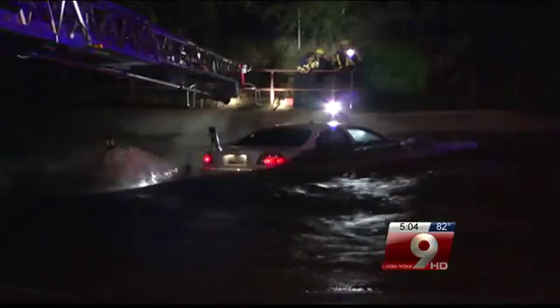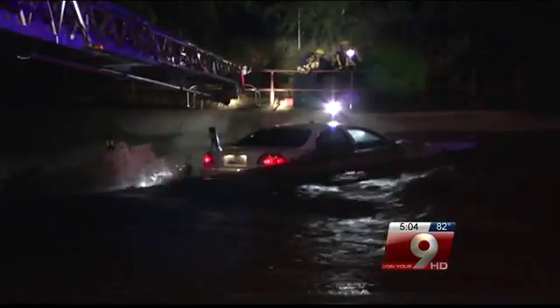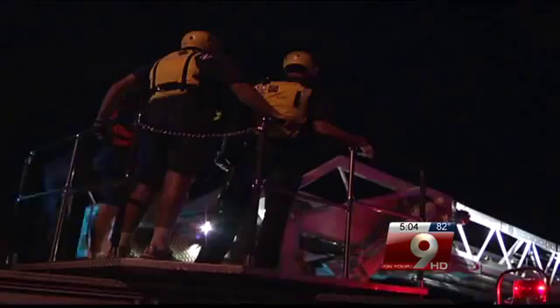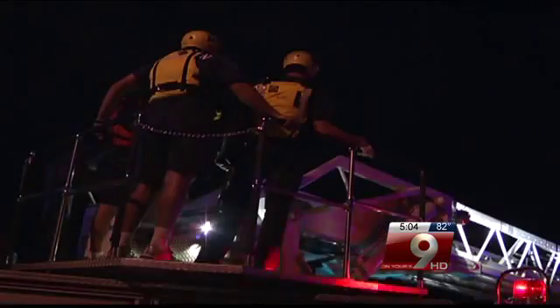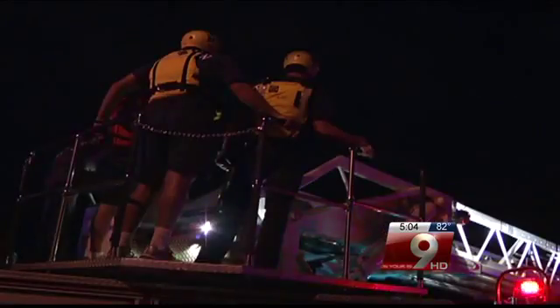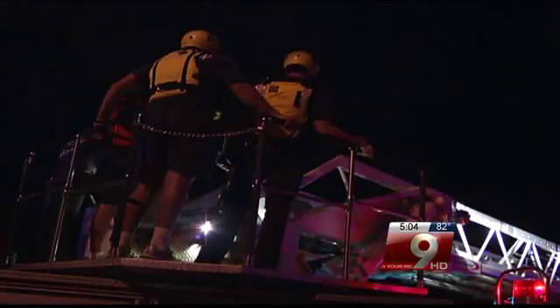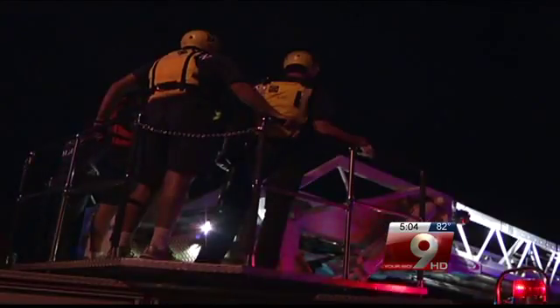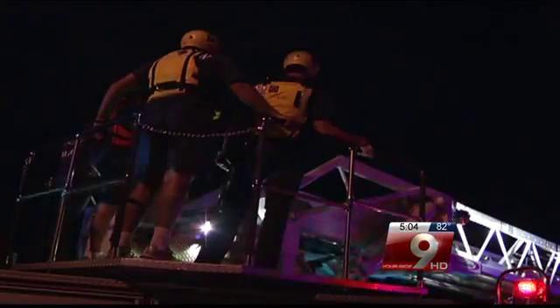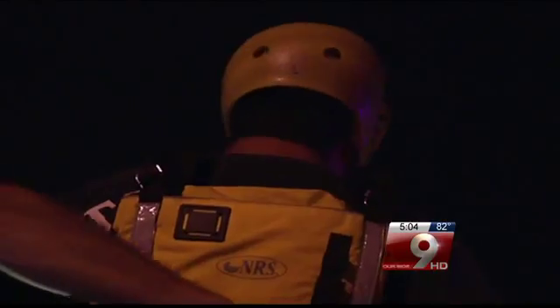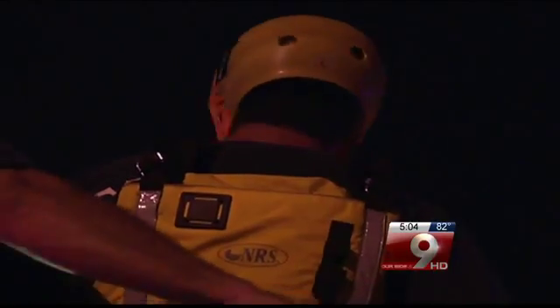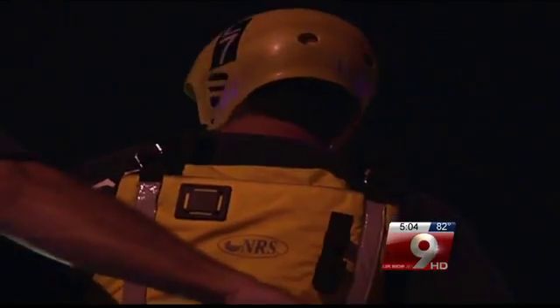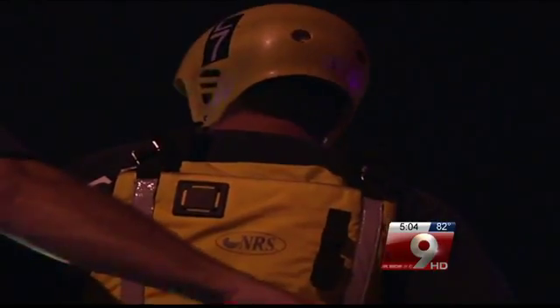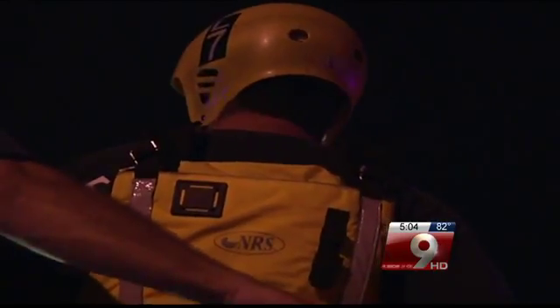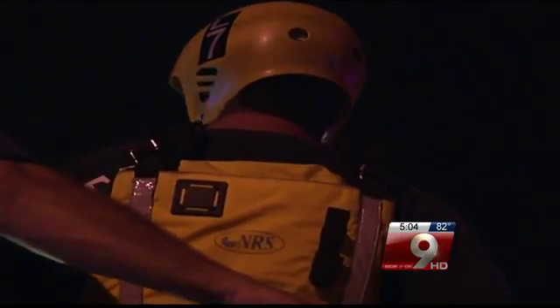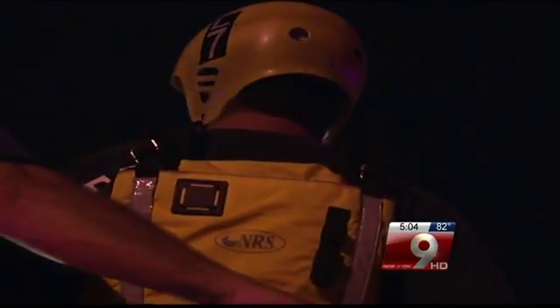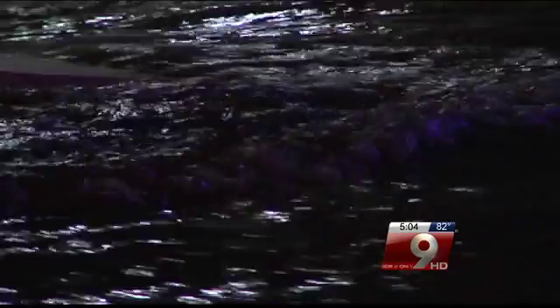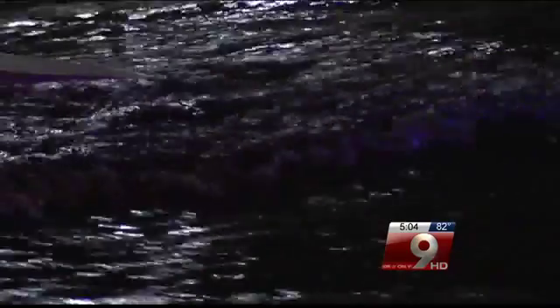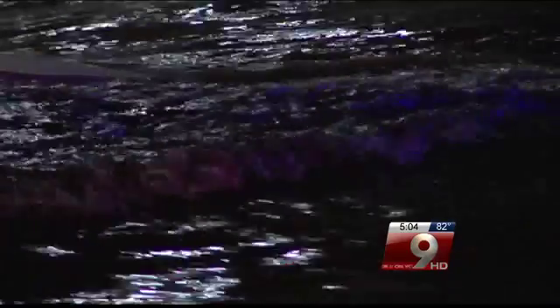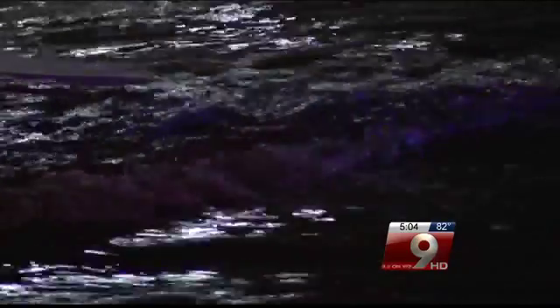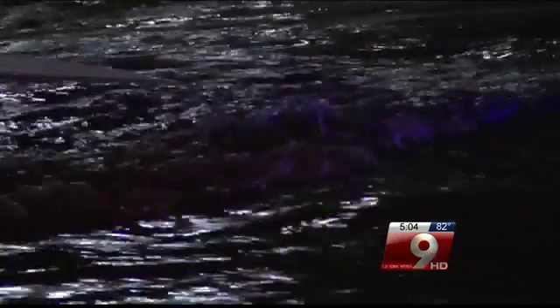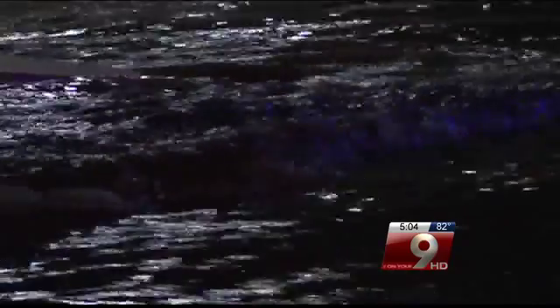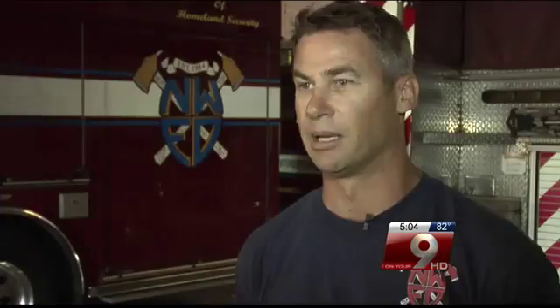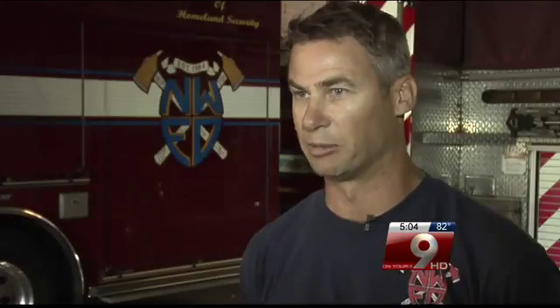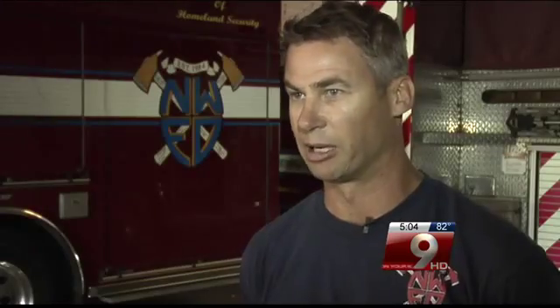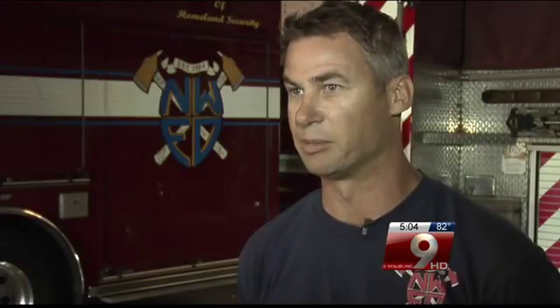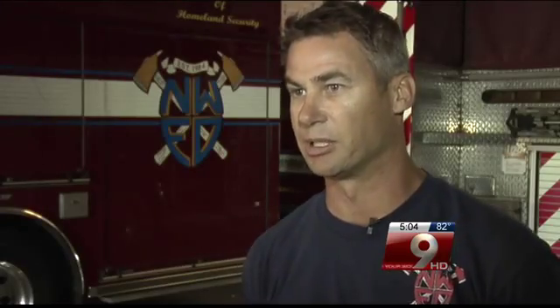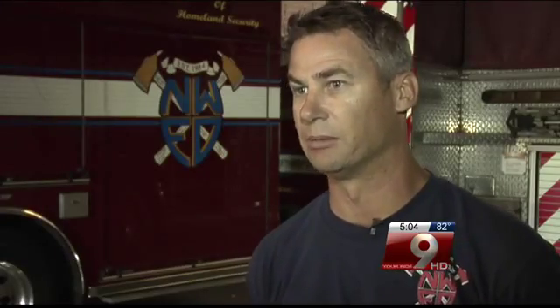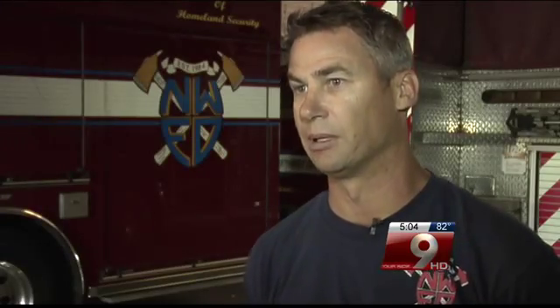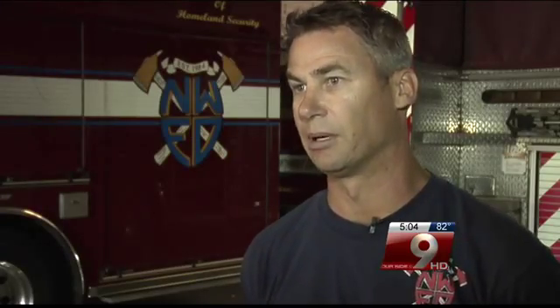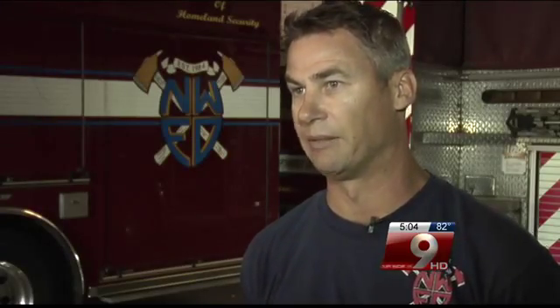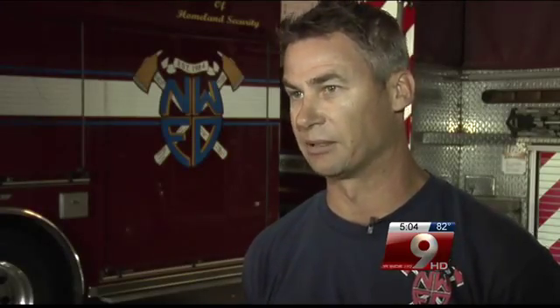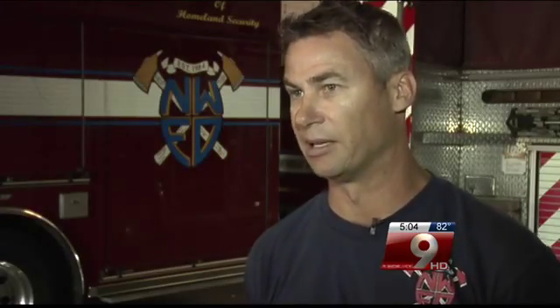Anytime we put a rescuer in the water, there's a chance of that rescuer getting into a precarious position where their life is threatened.